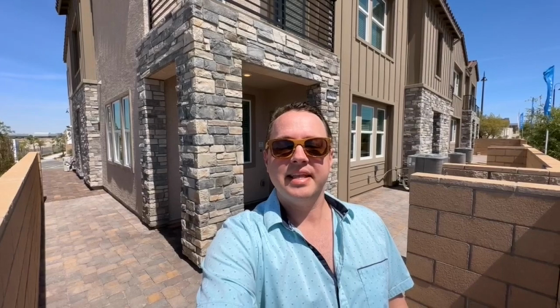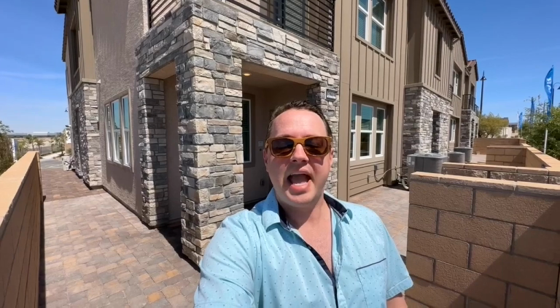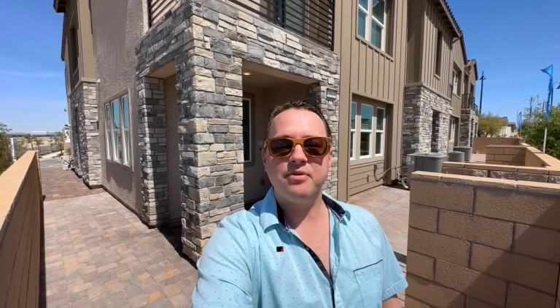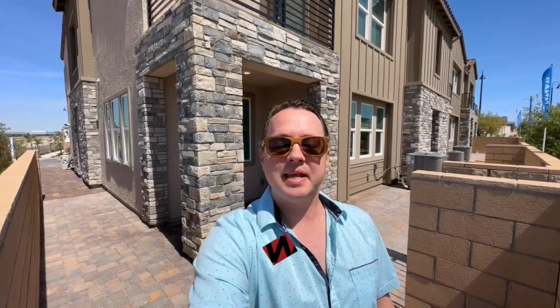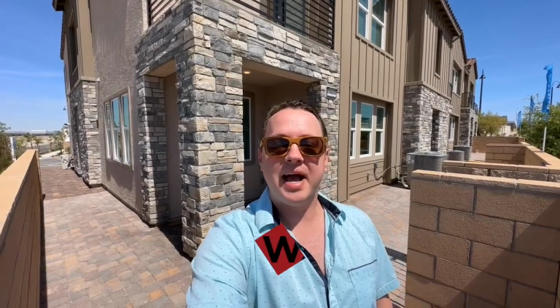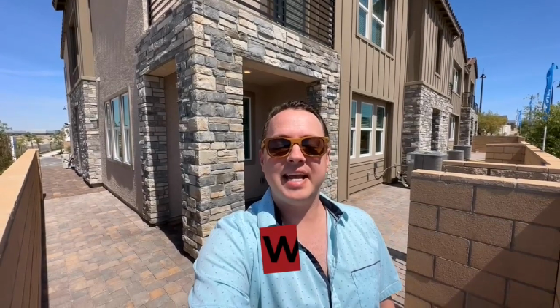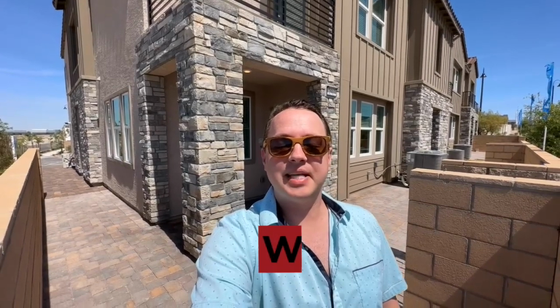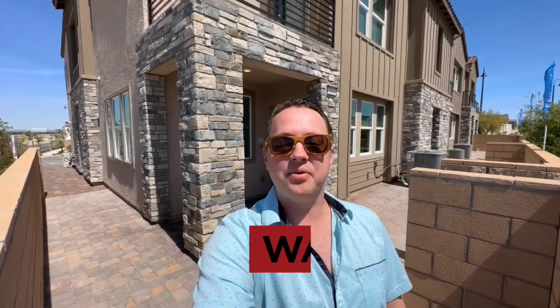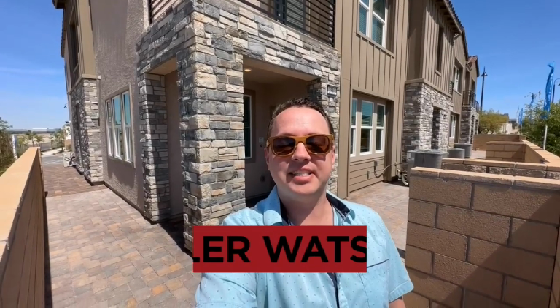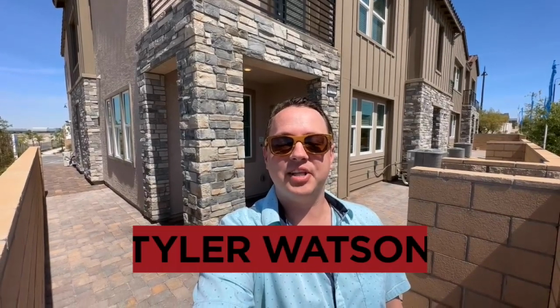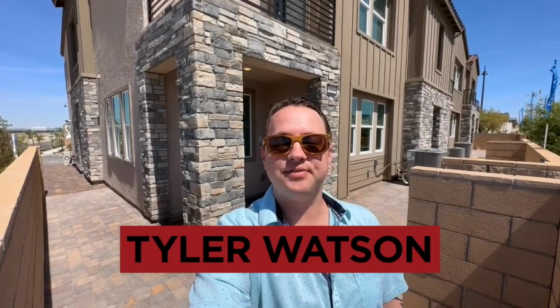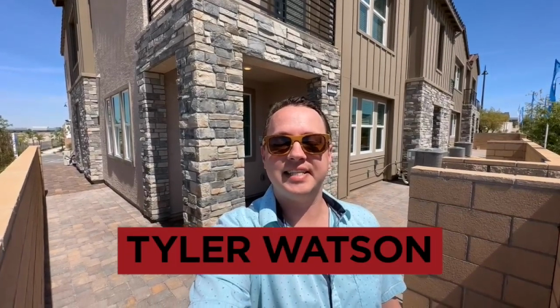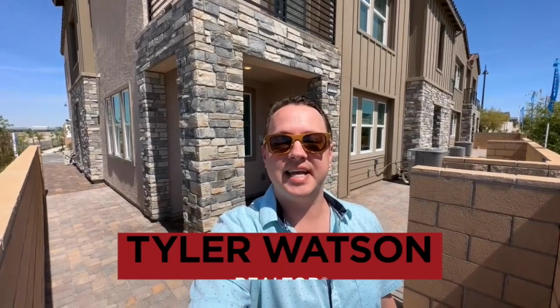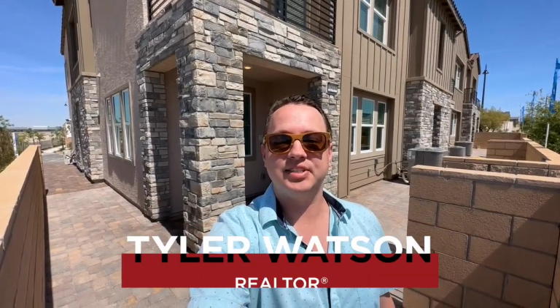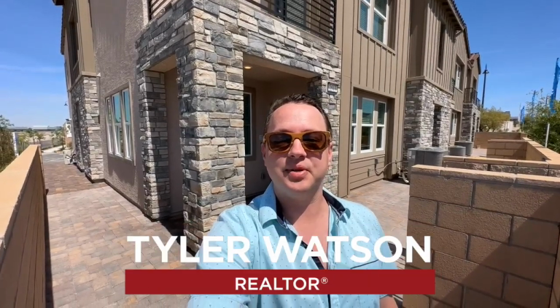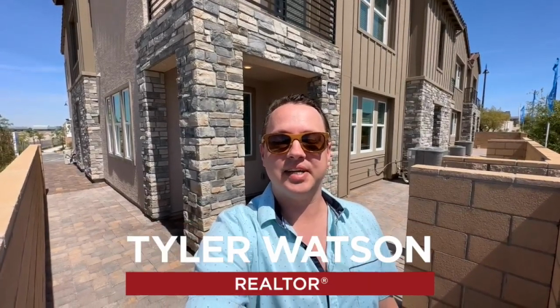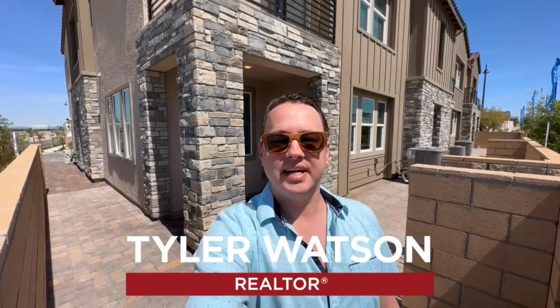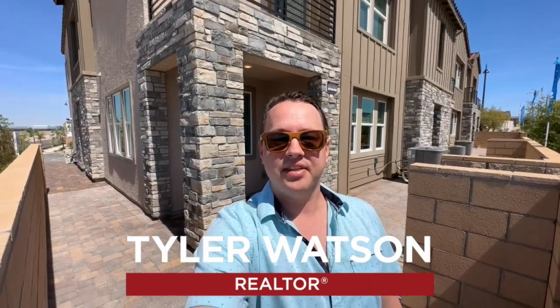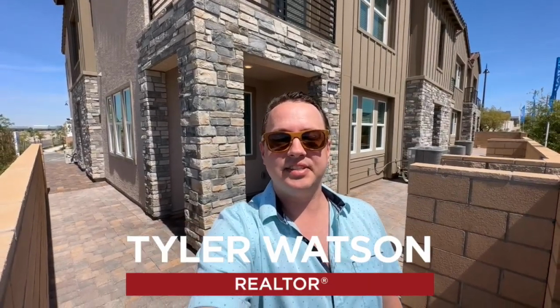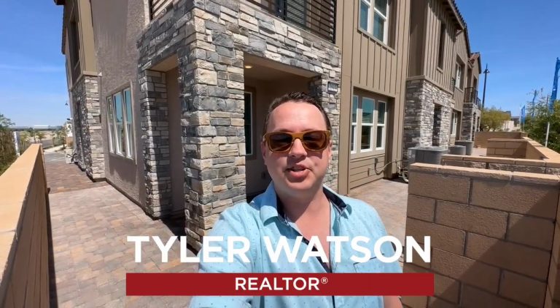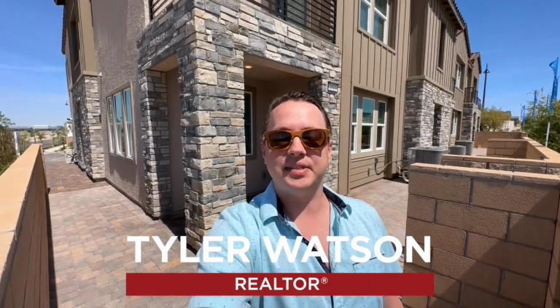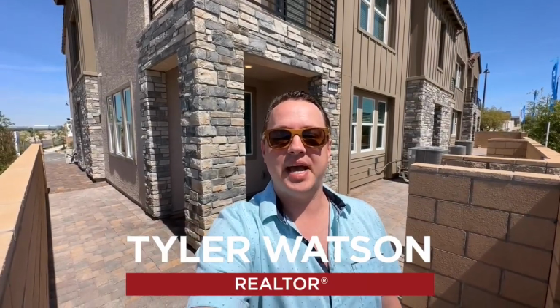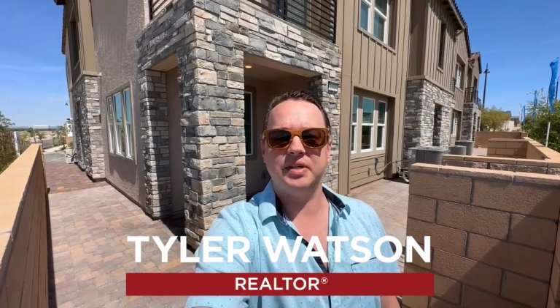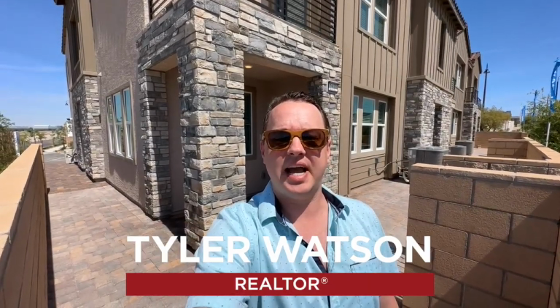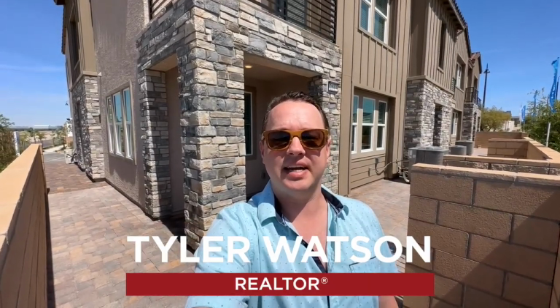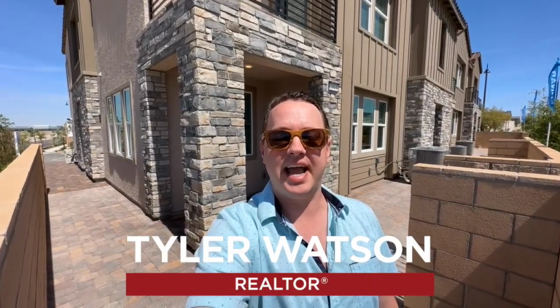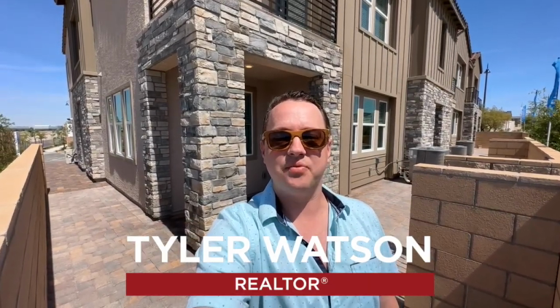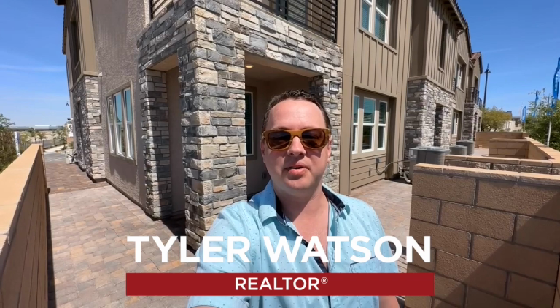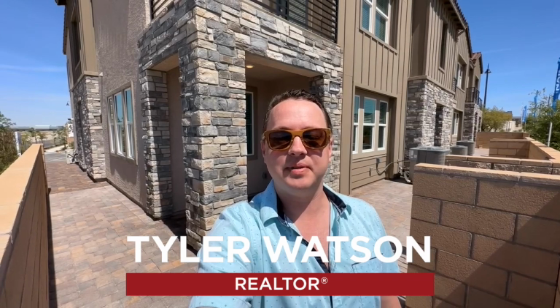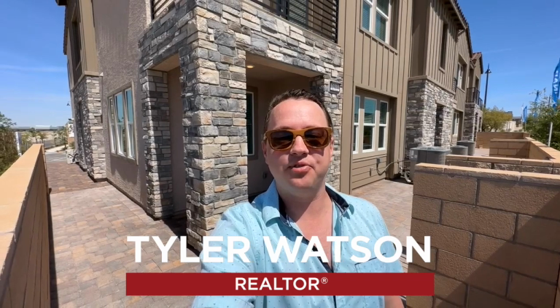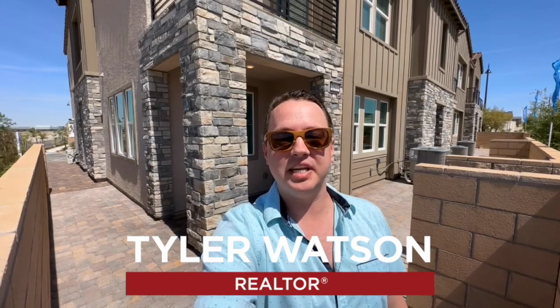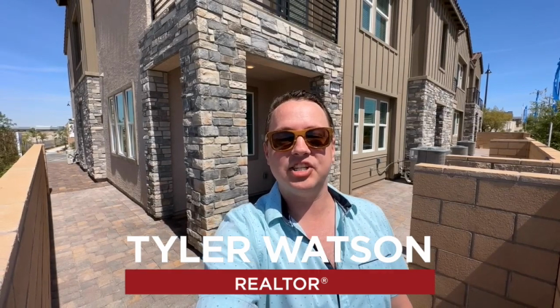Hey everybody, my name is Tyler Watson, your Las Vegas and Henderson Realtor. This is Tour Time with Tyler, and welcome to Venetia.